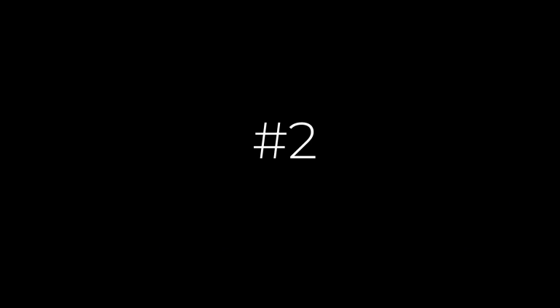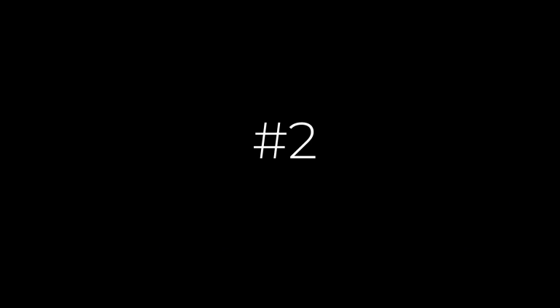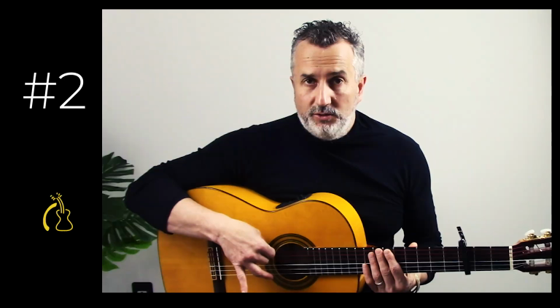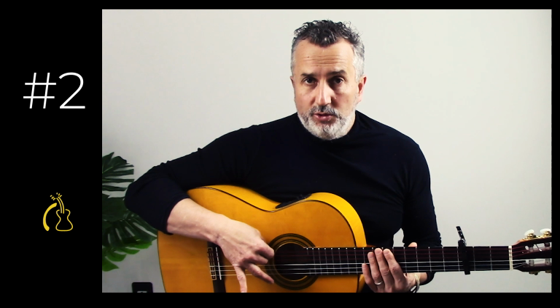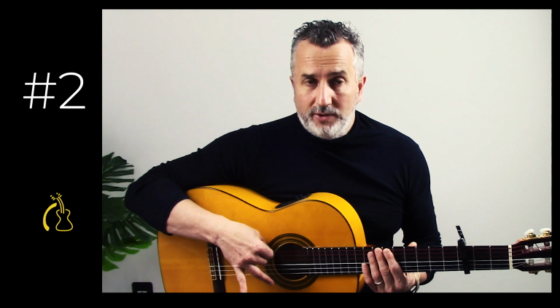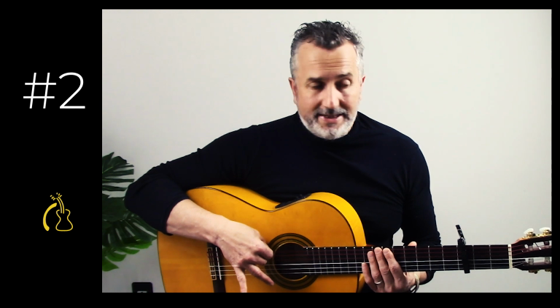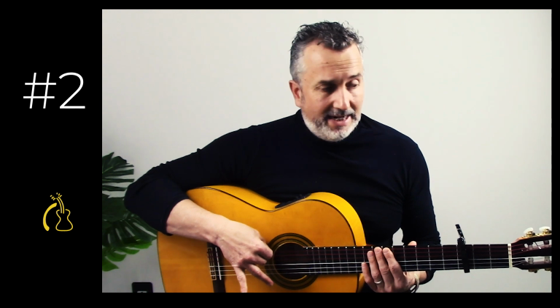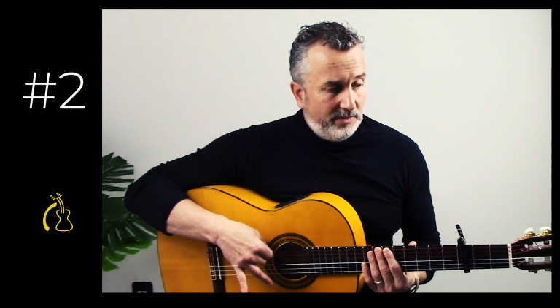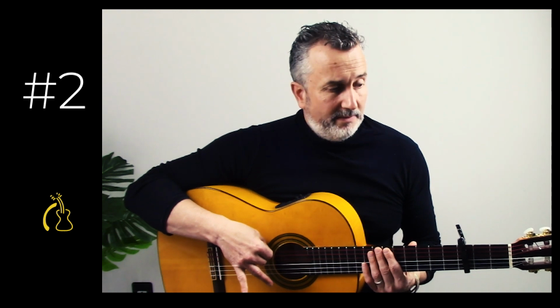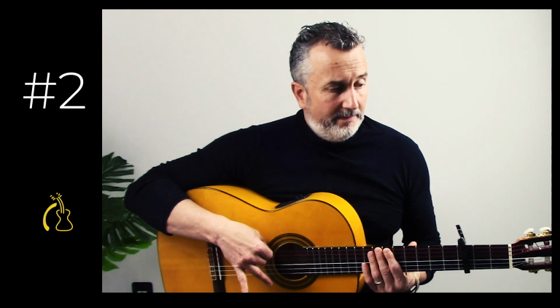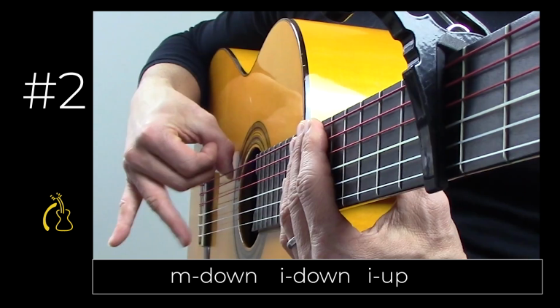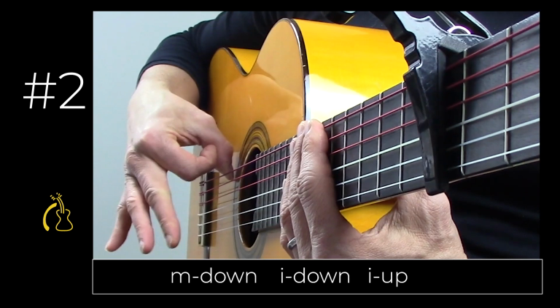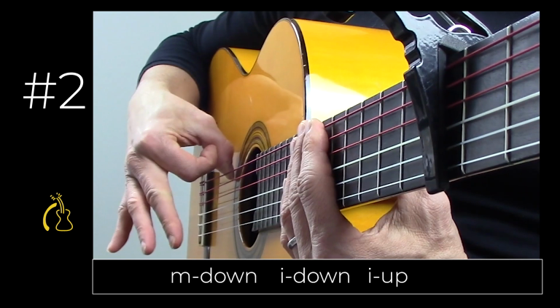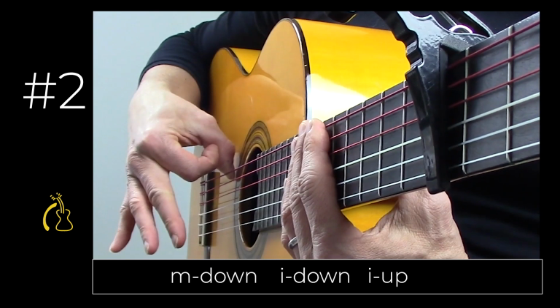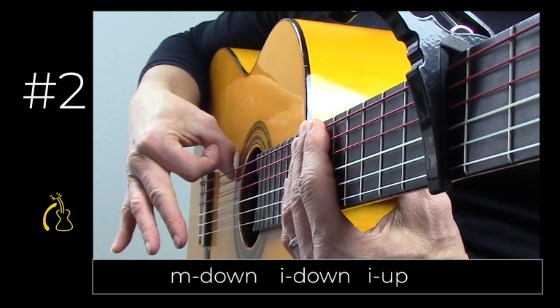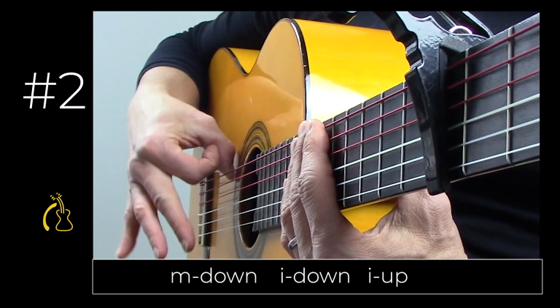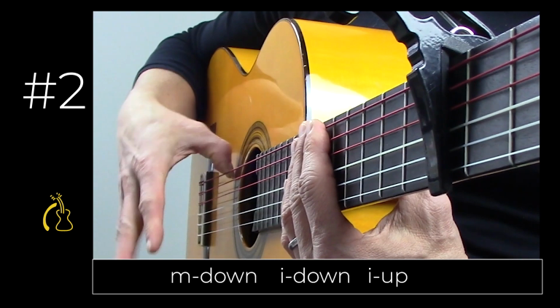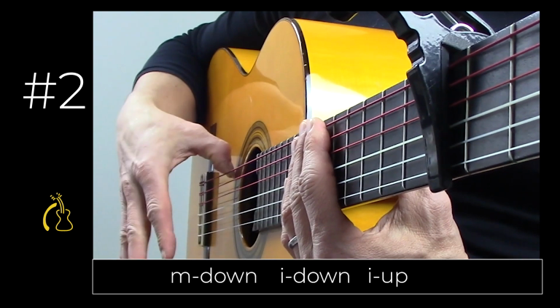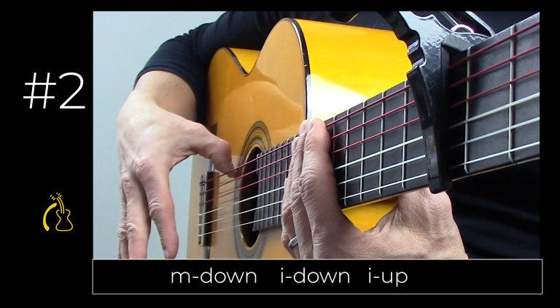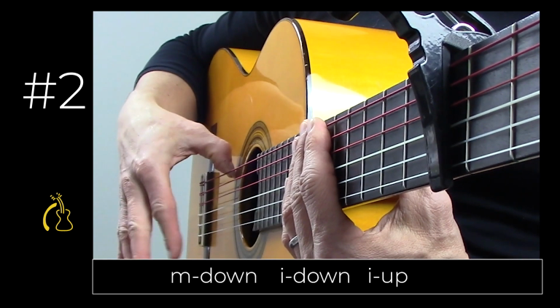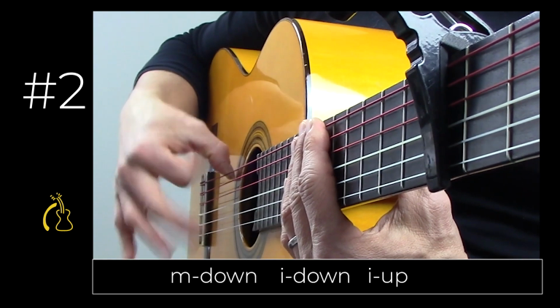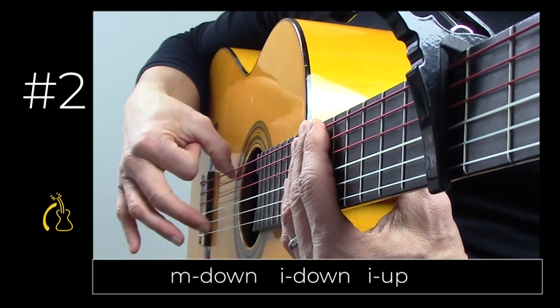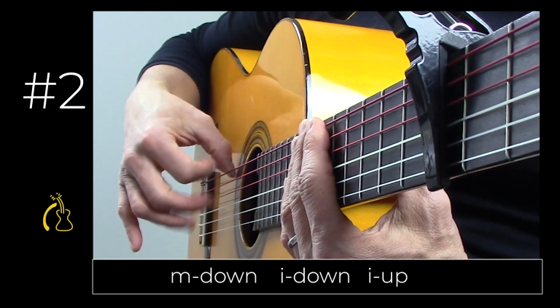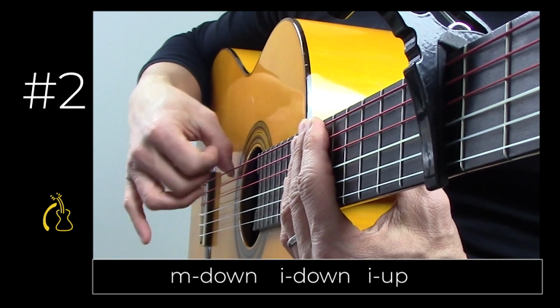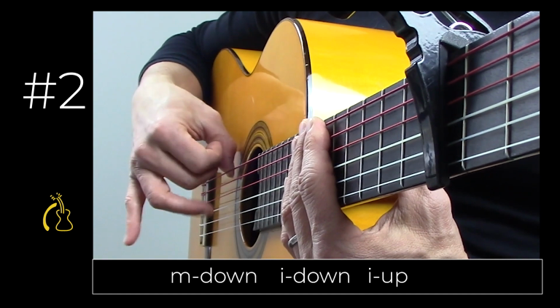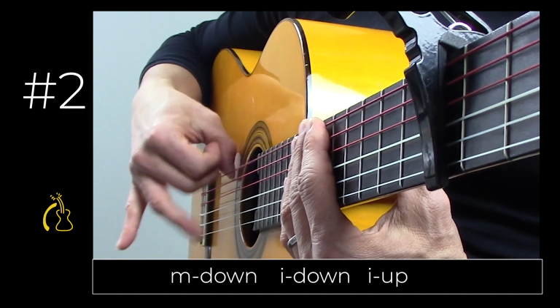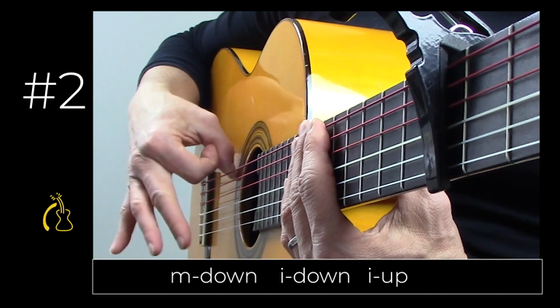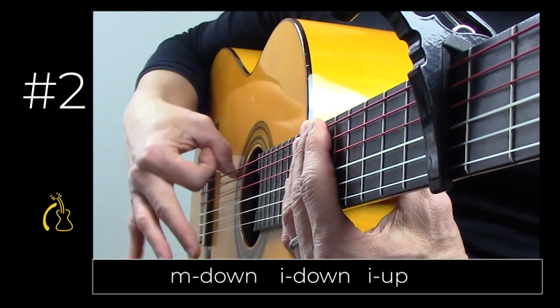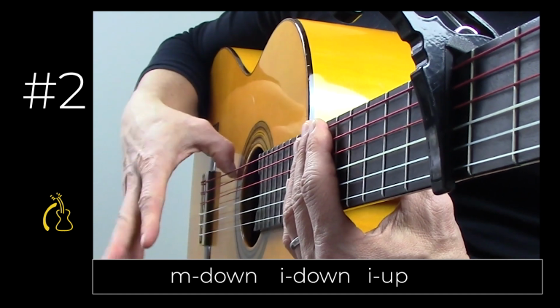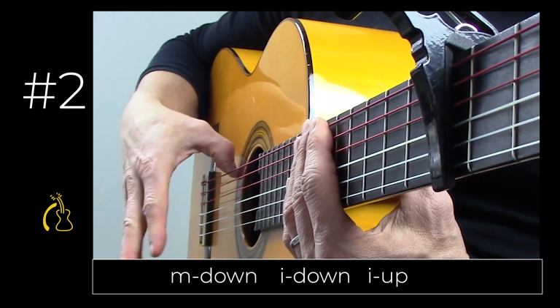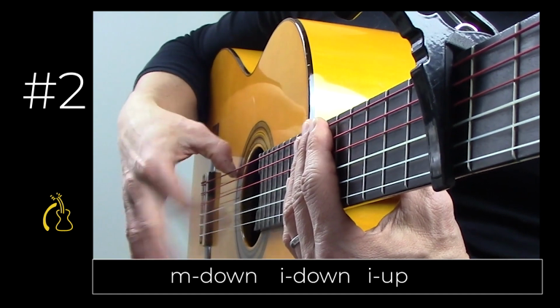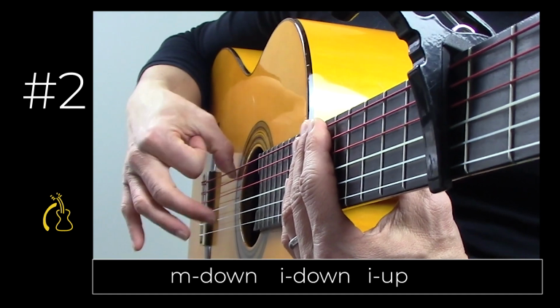Two strikes down — middle, index, and index up: one, two, three.